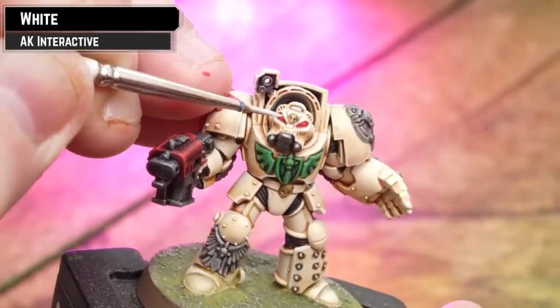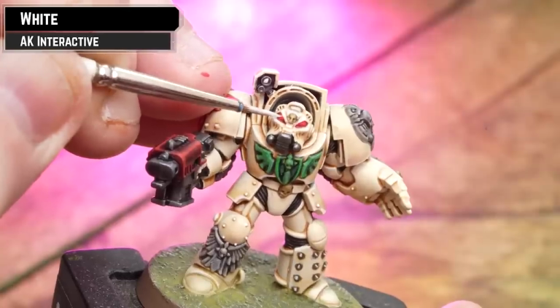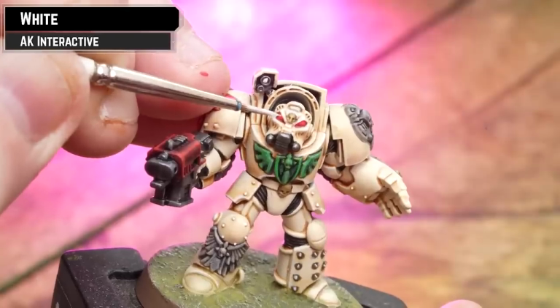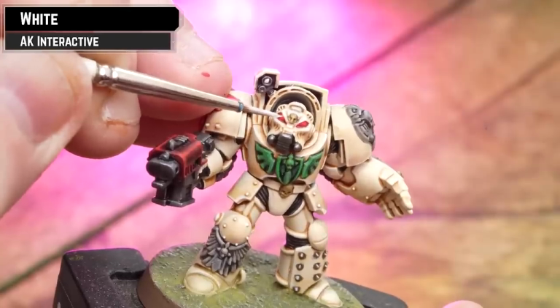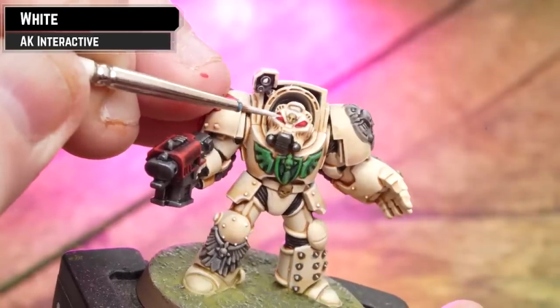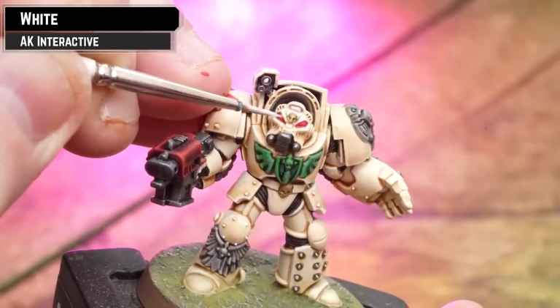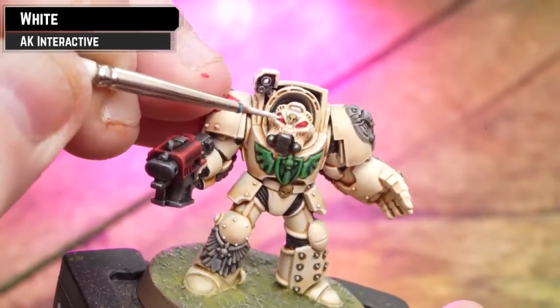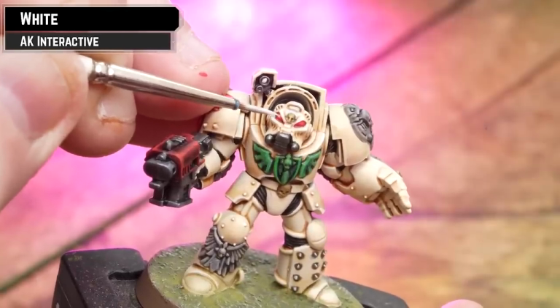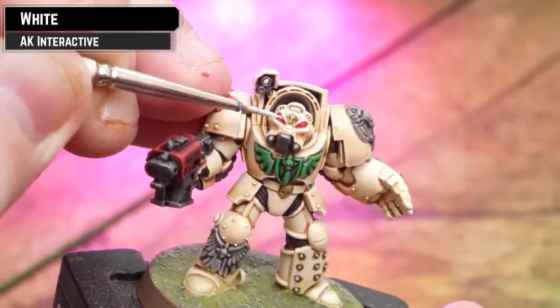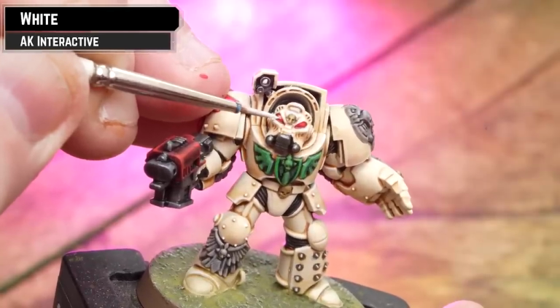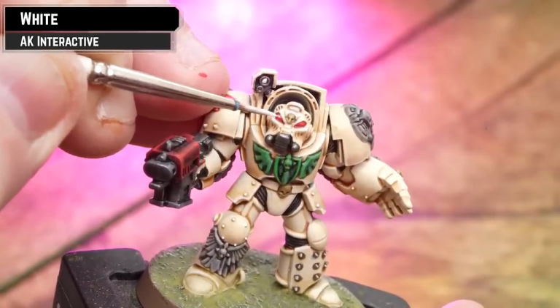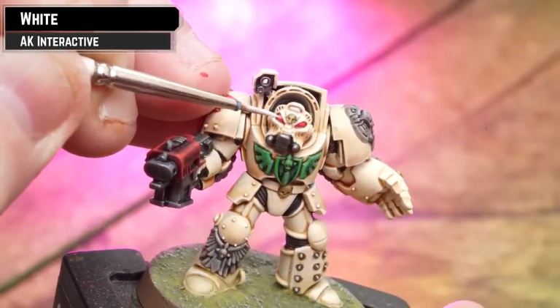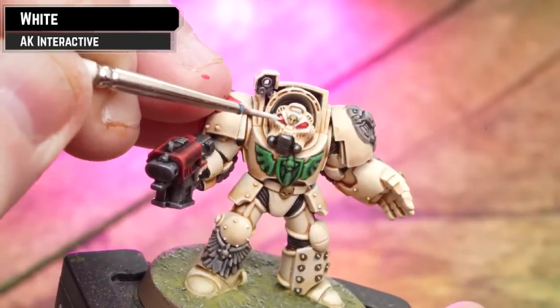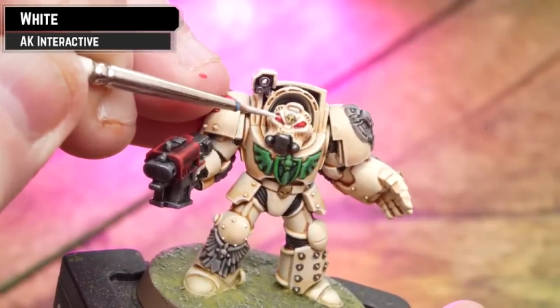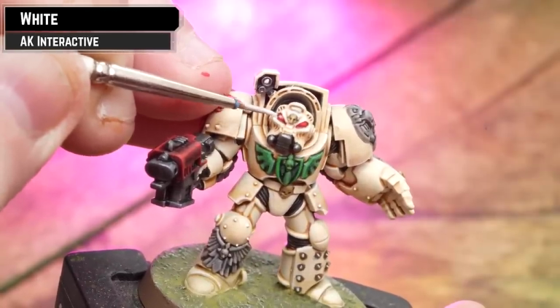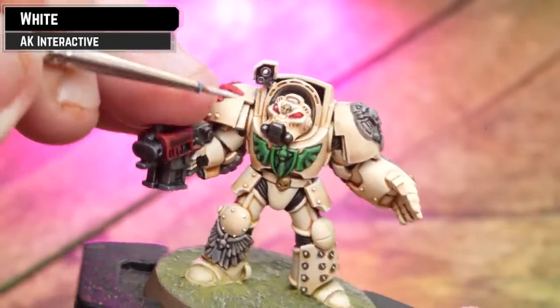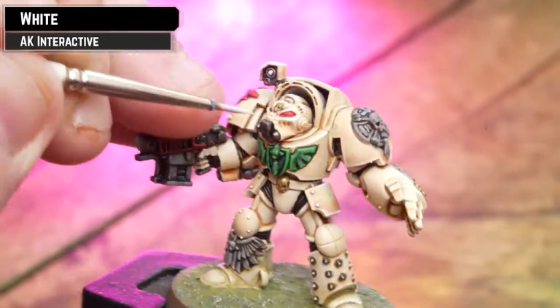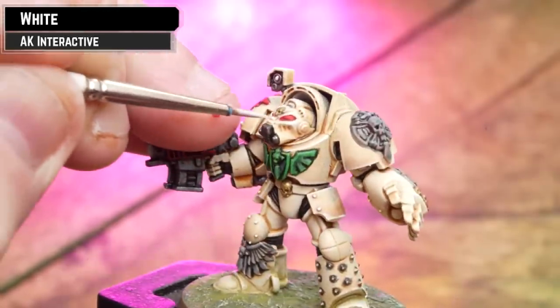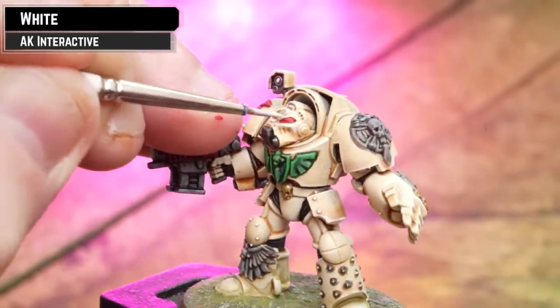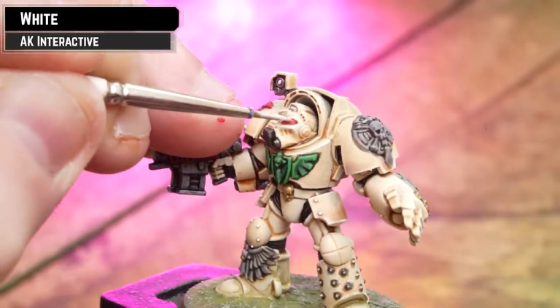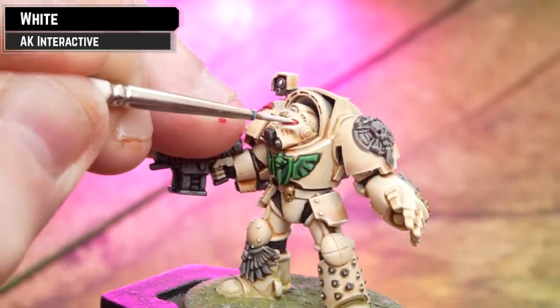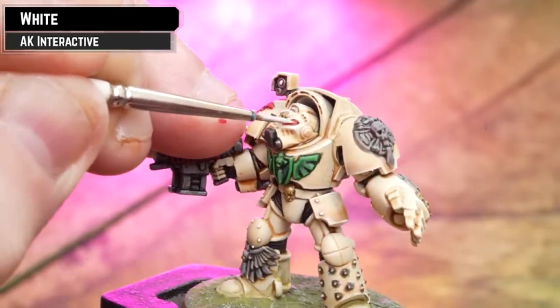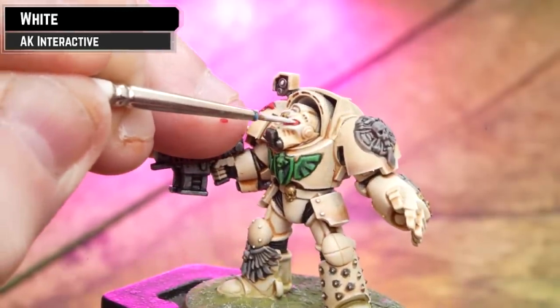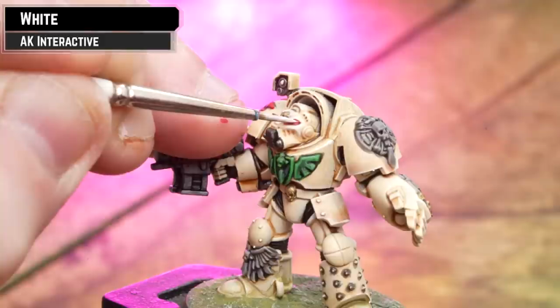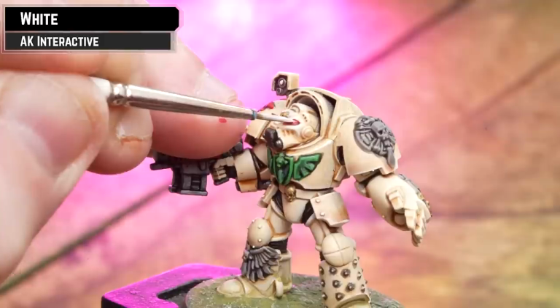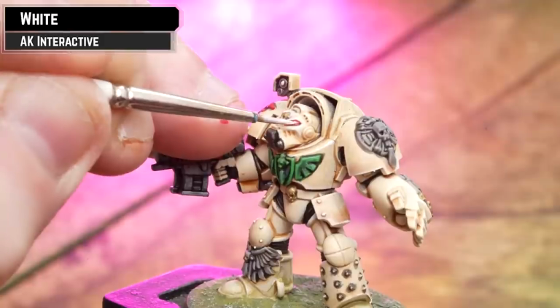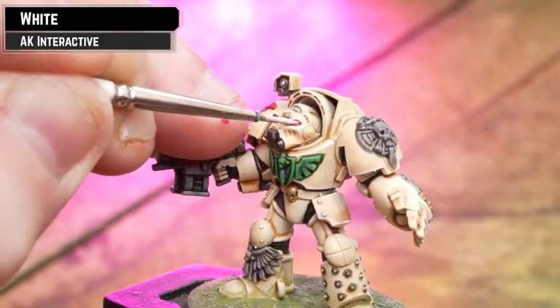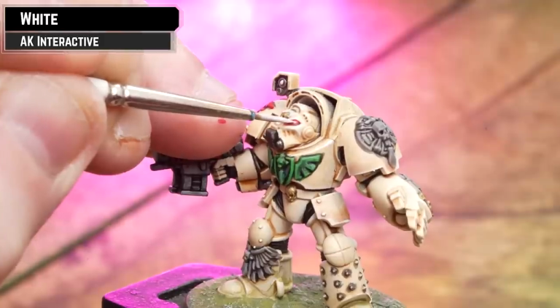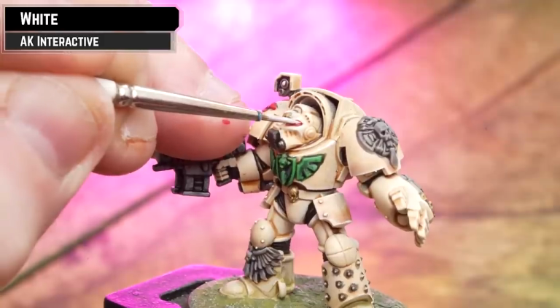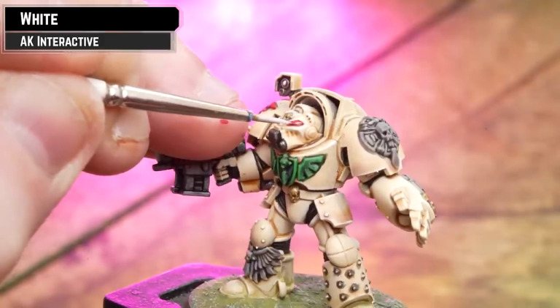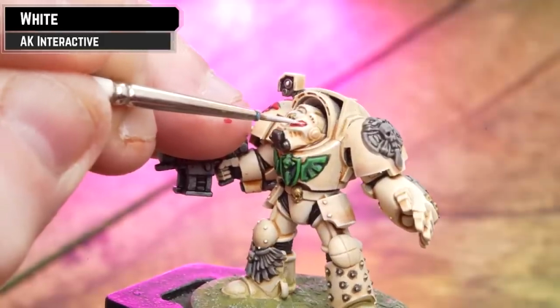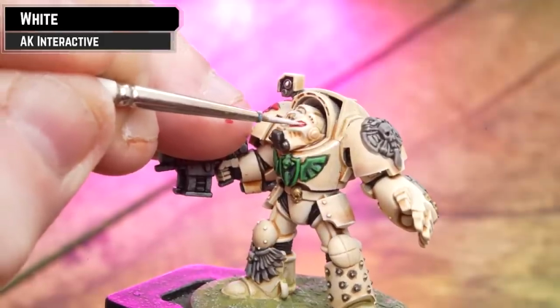For his eyes, for a little bit more punch, just drop in some white to make them stand out. Take your time and make sure you've got a nice pointy brush.